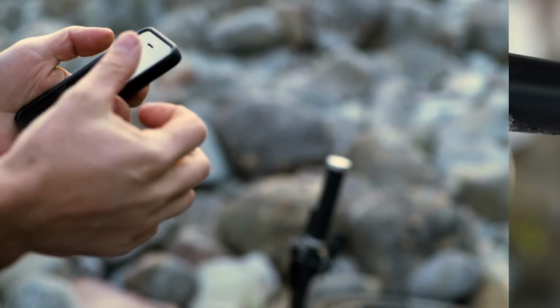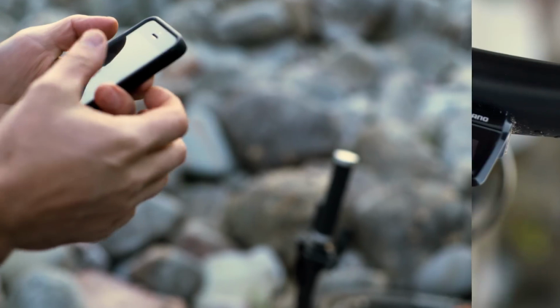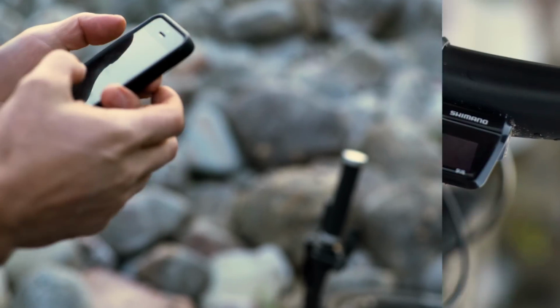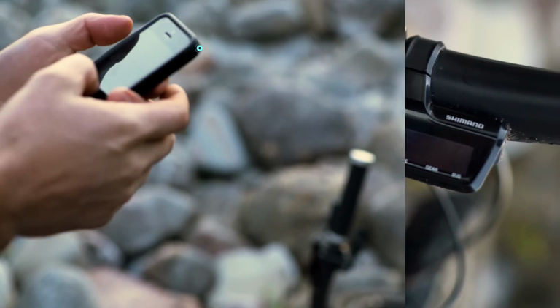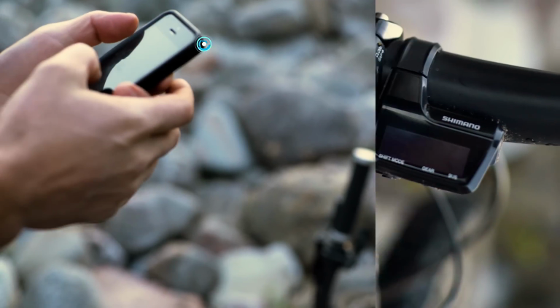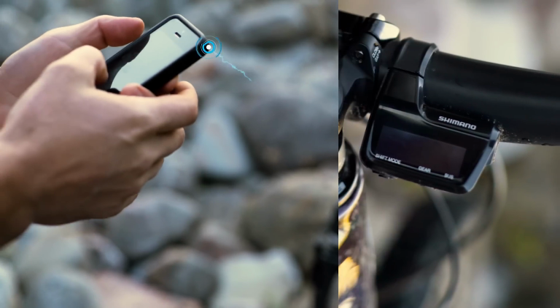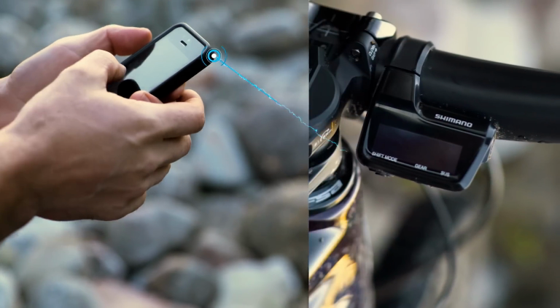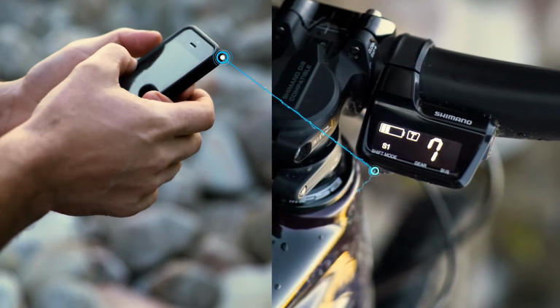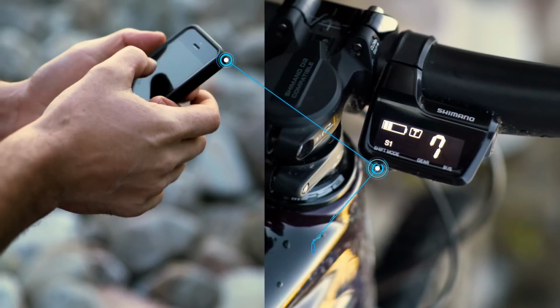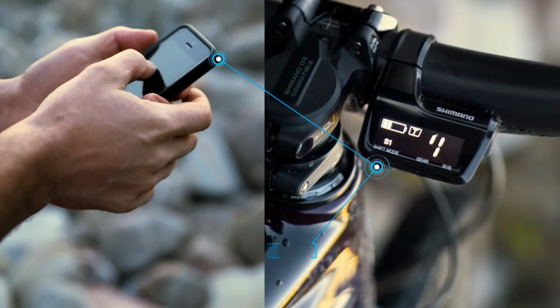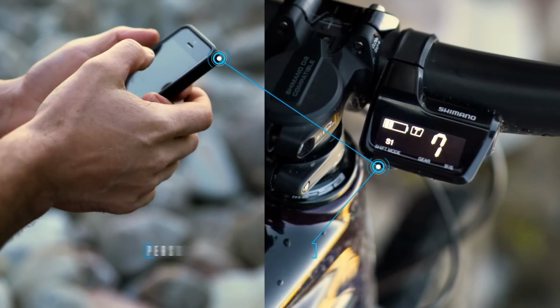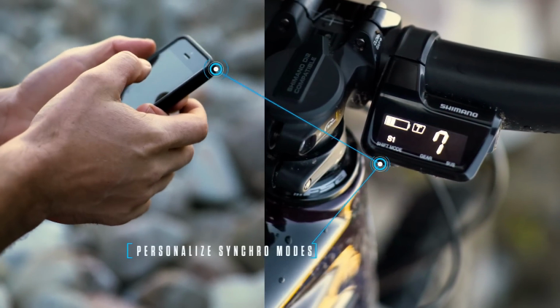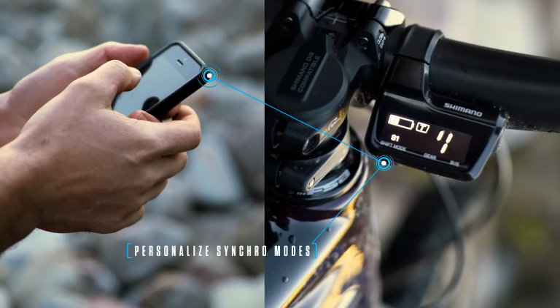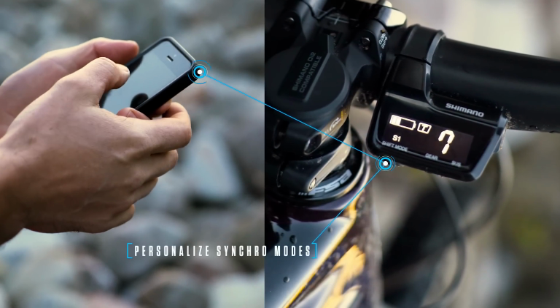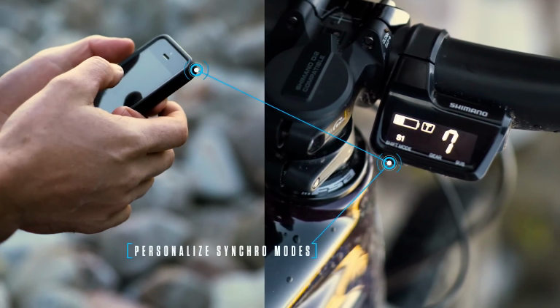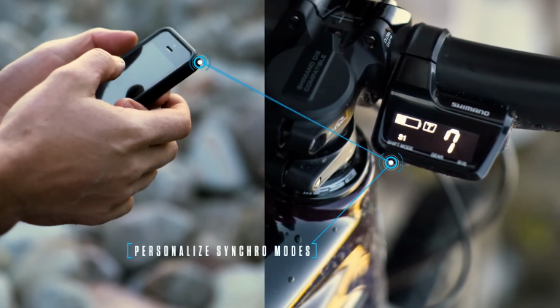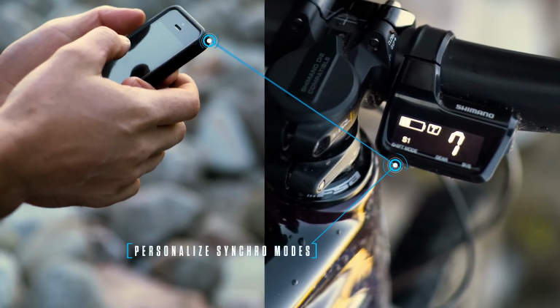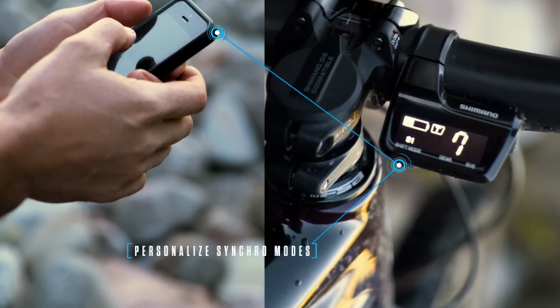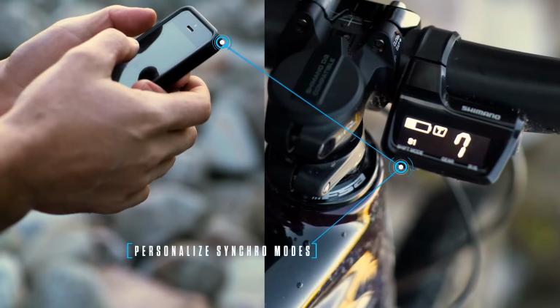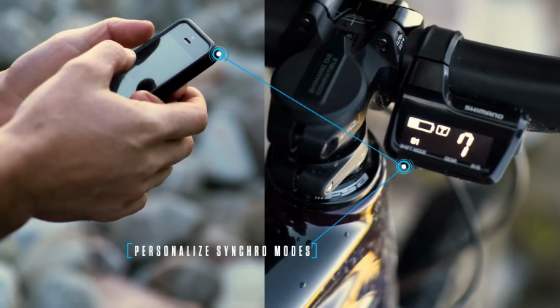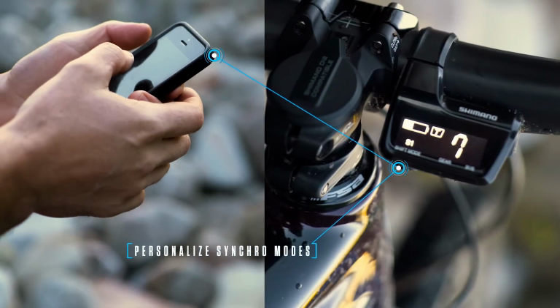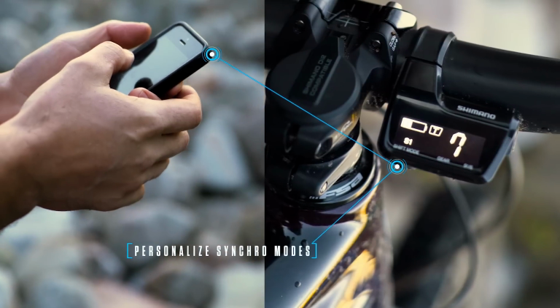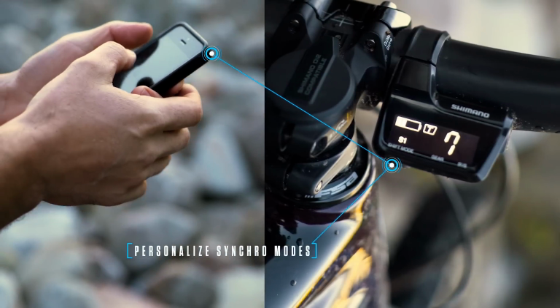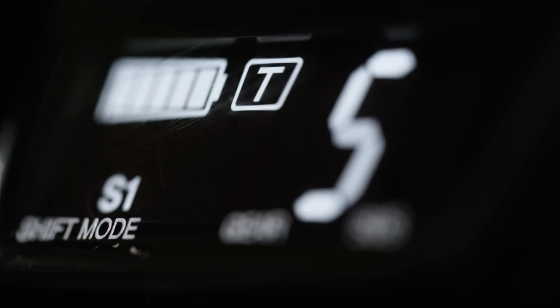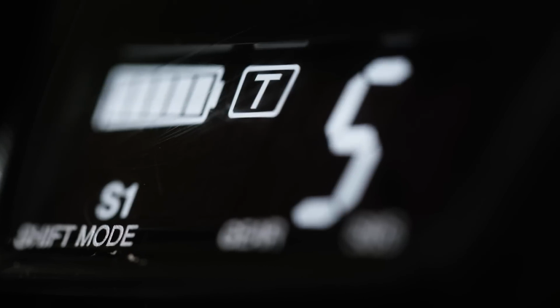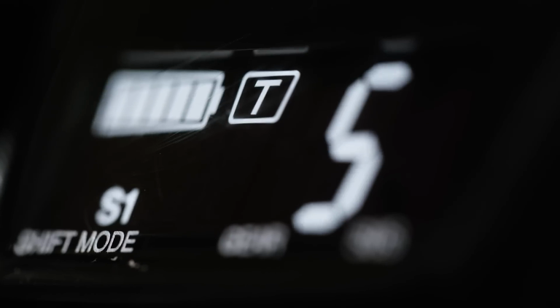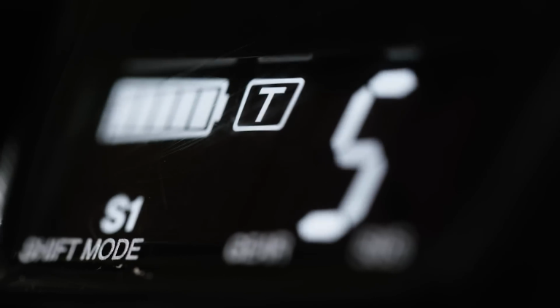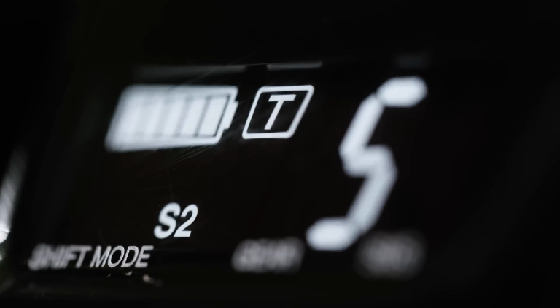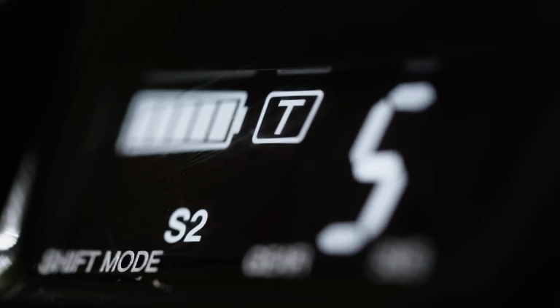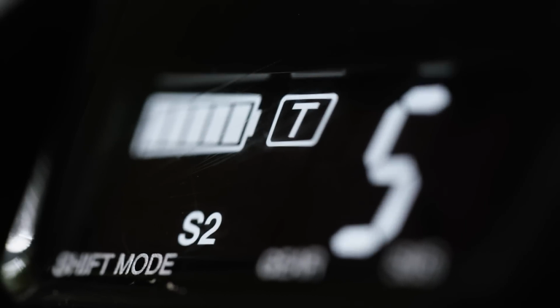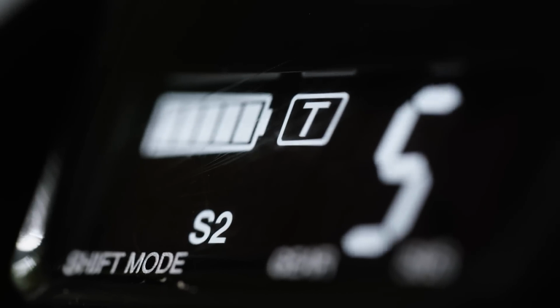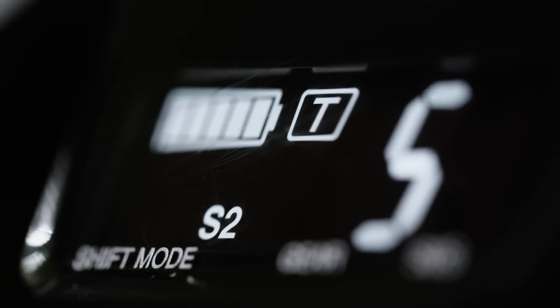Easy to personalize, the Di2 Bluetooth app lets you set up and switch between SynchroShift modes on the fly.